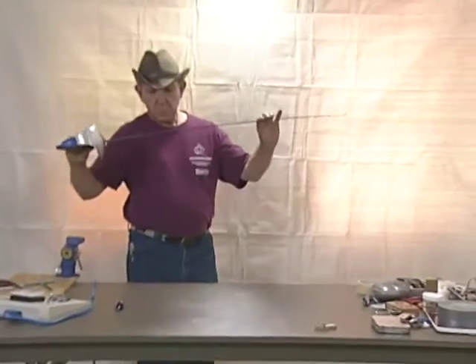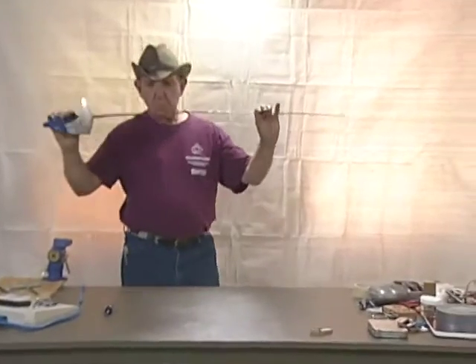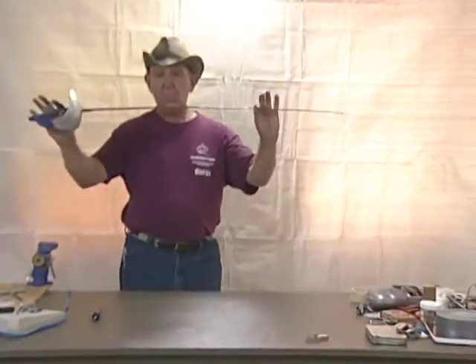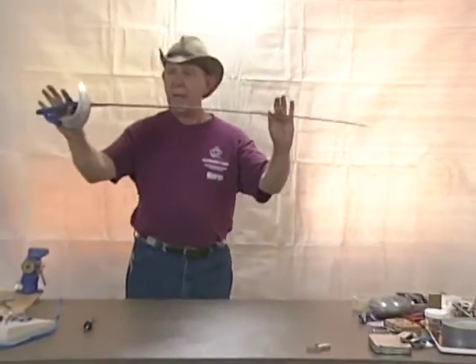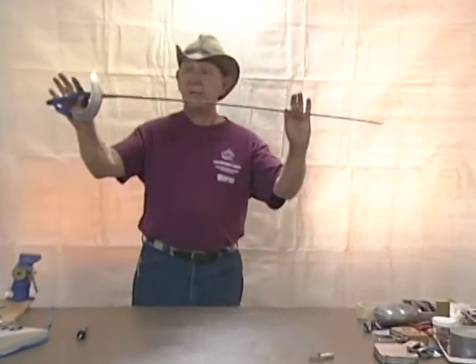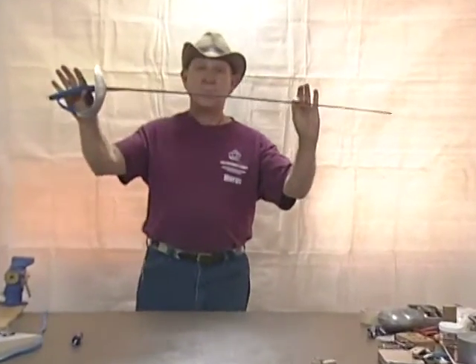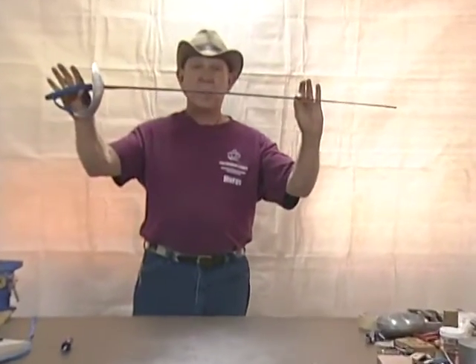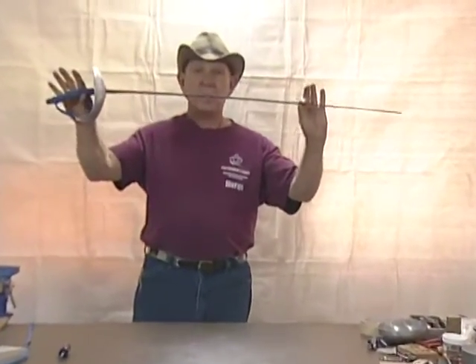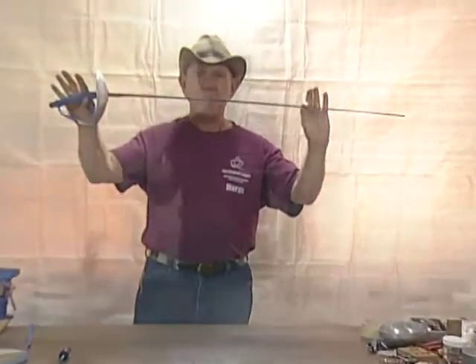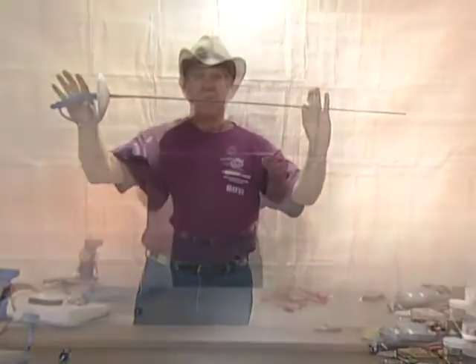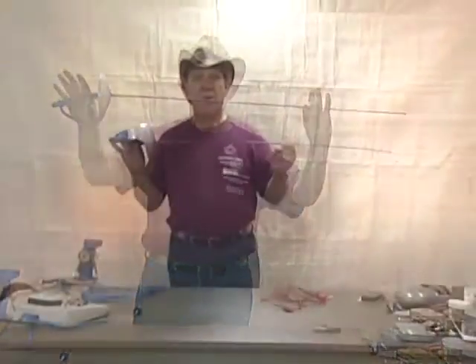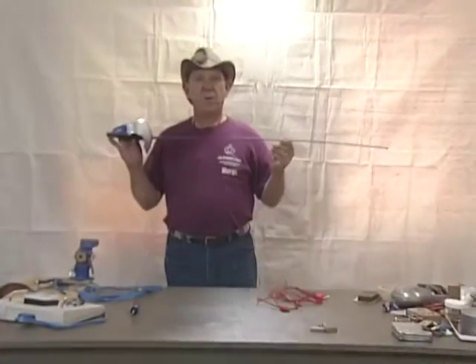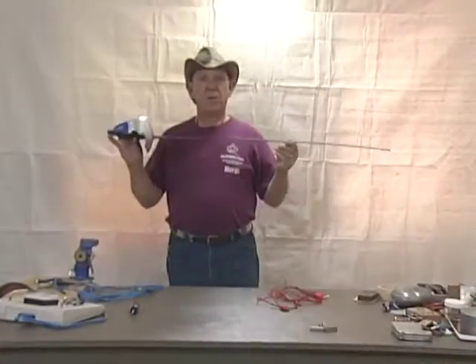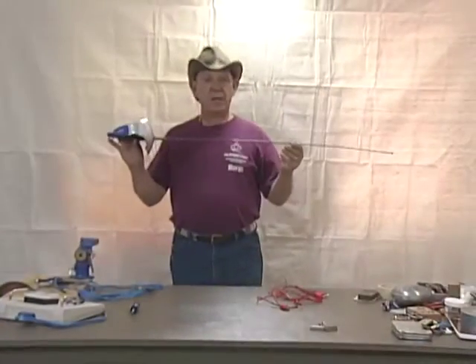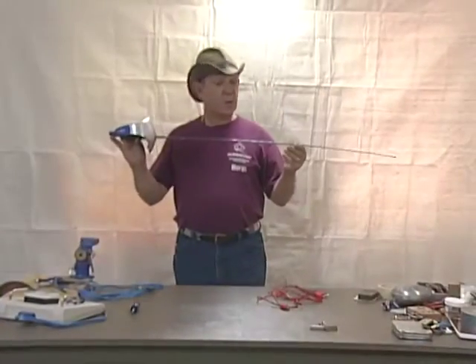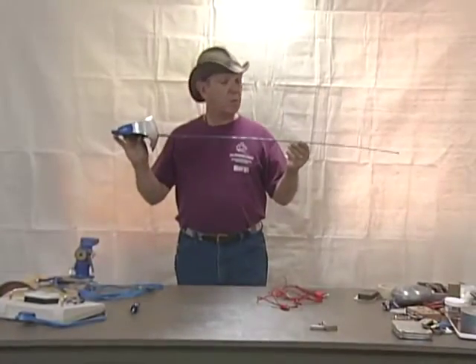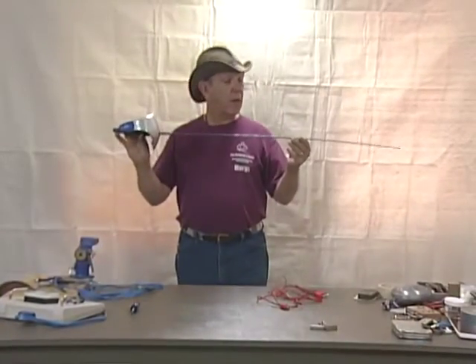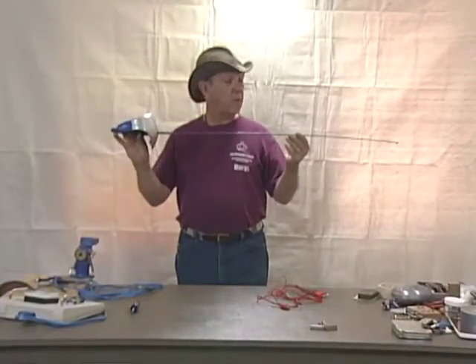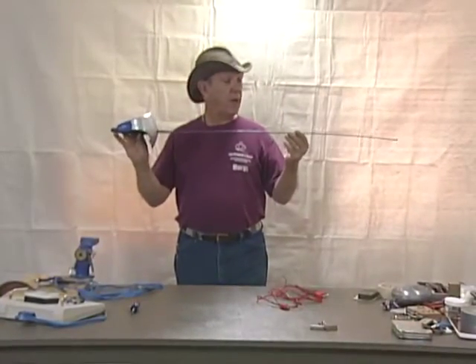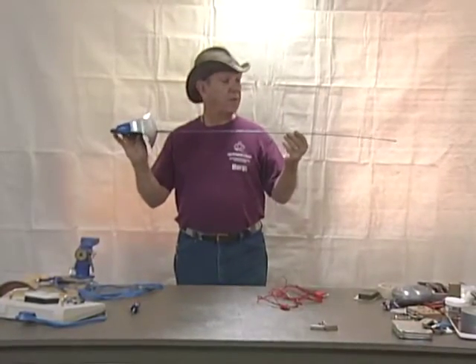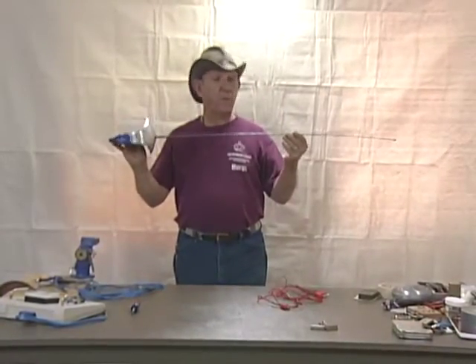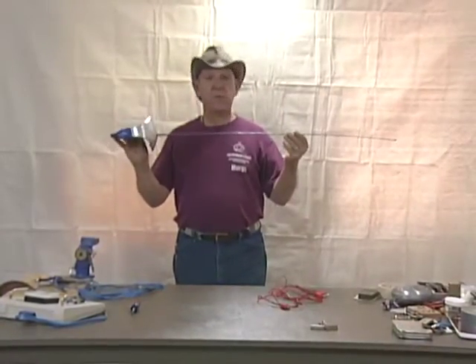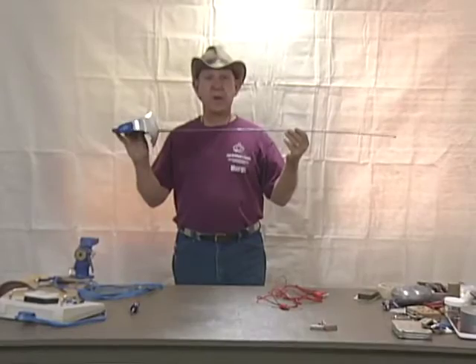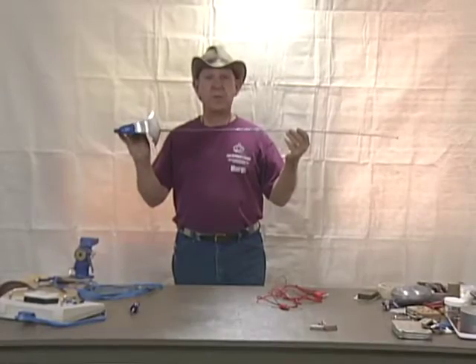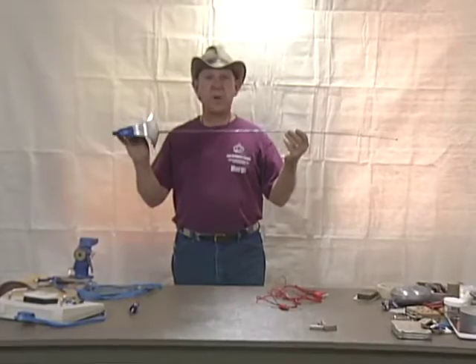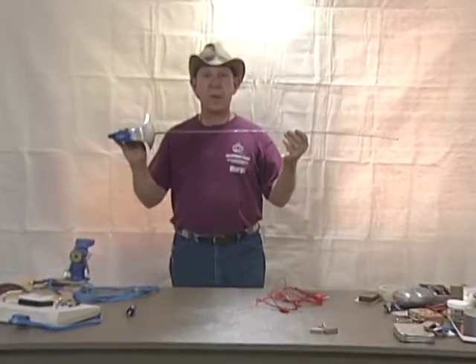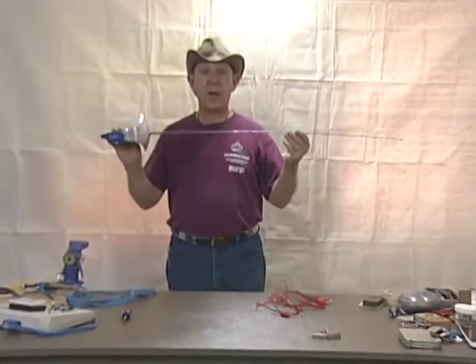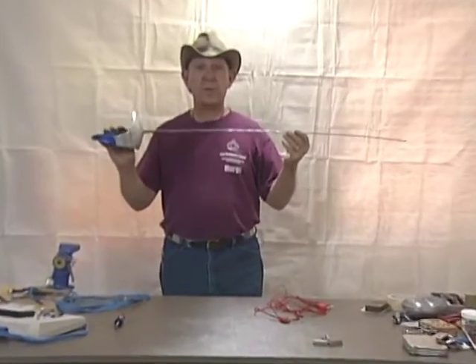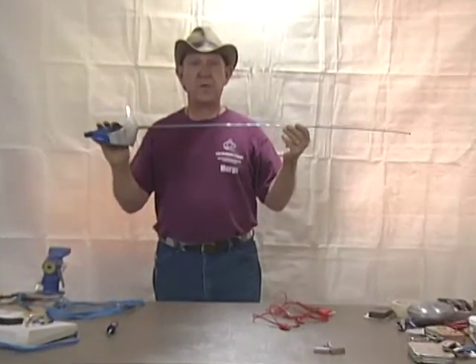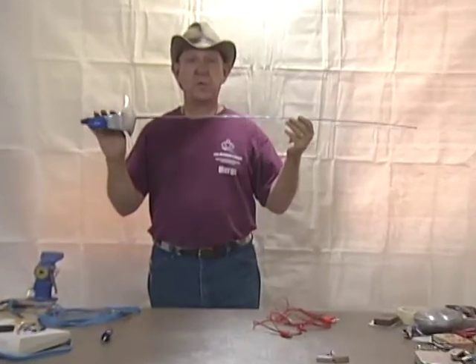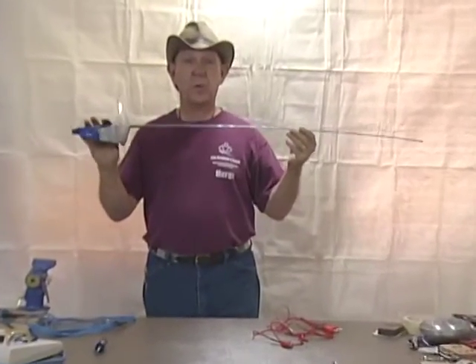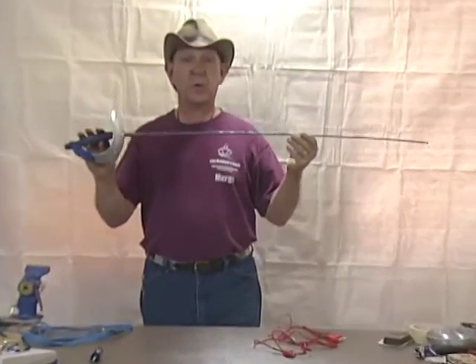So that is a completed saber. Now that we have an assembled saber, let's talk about how the system works.